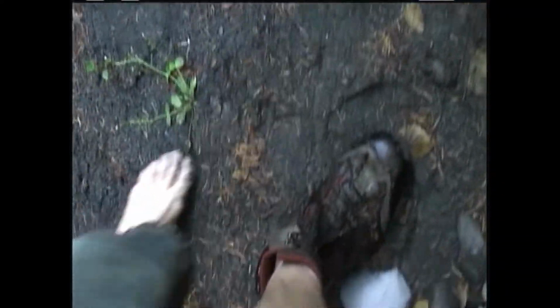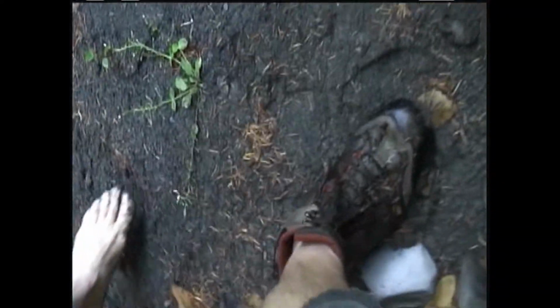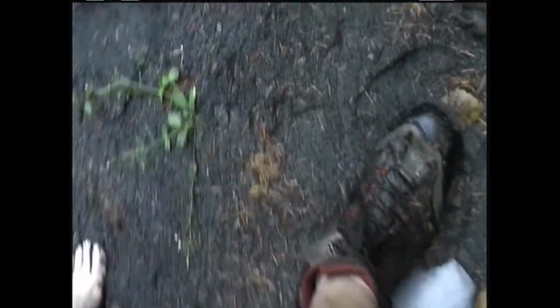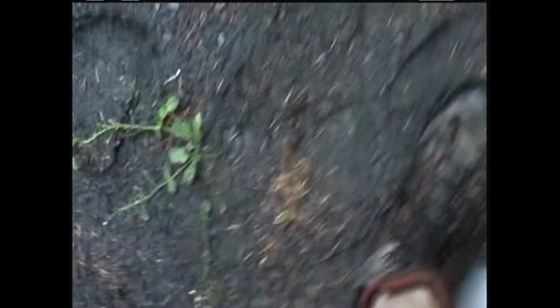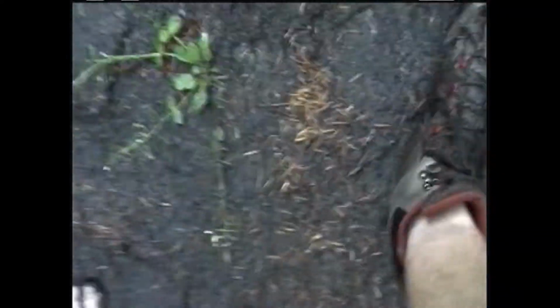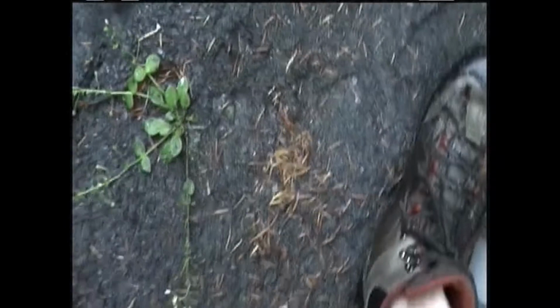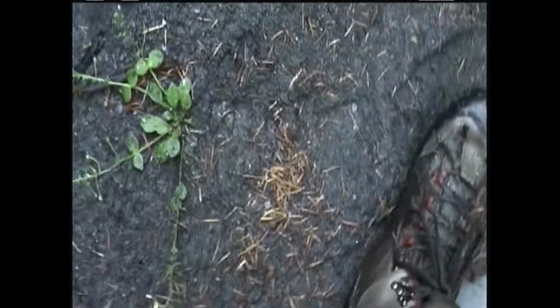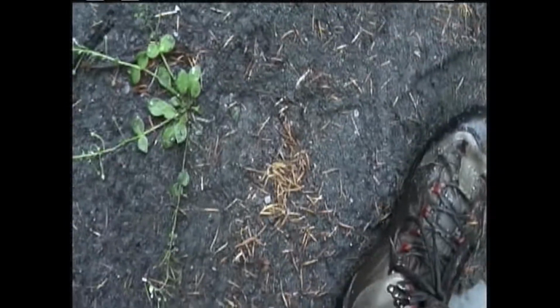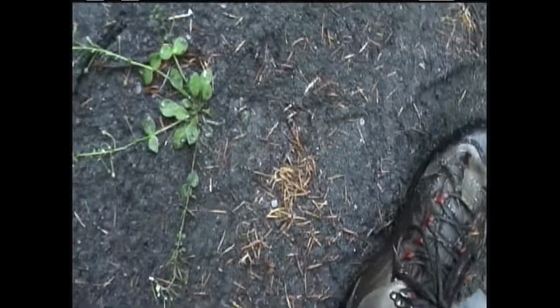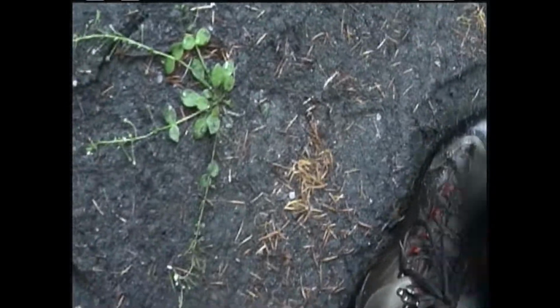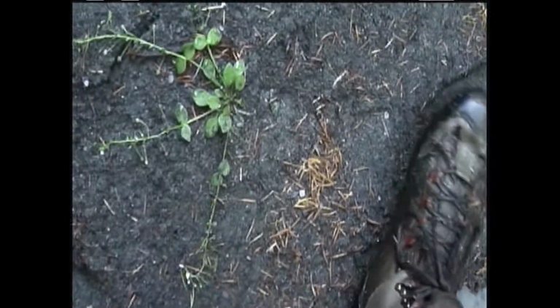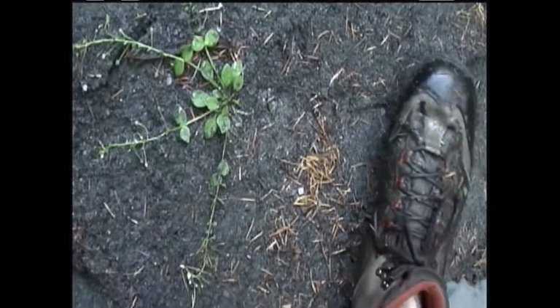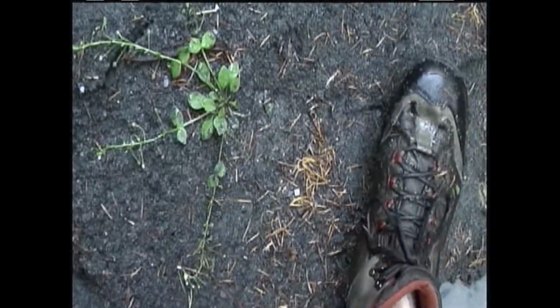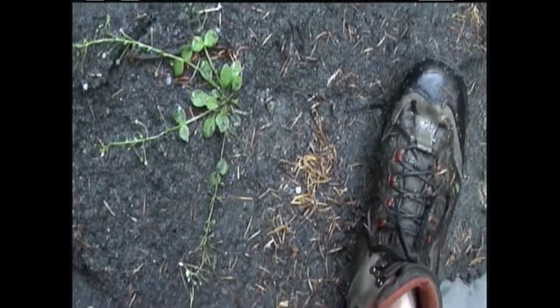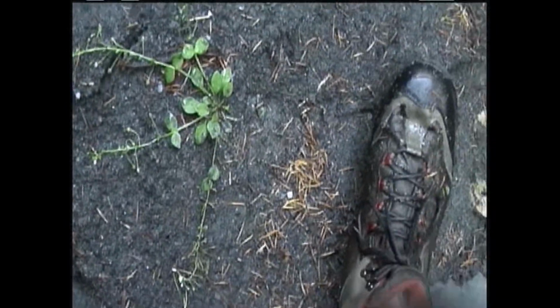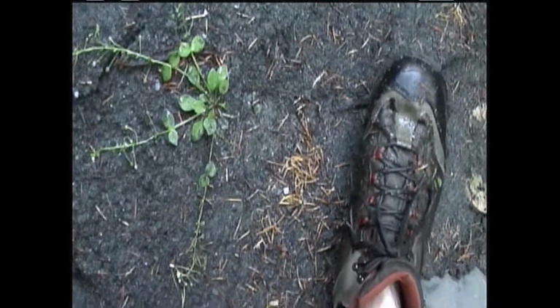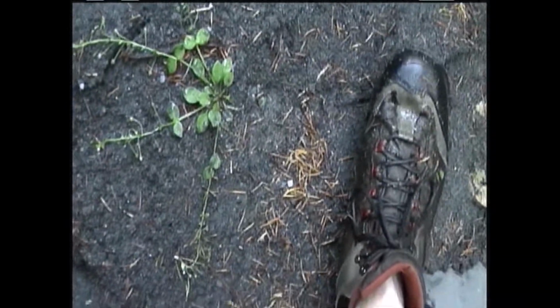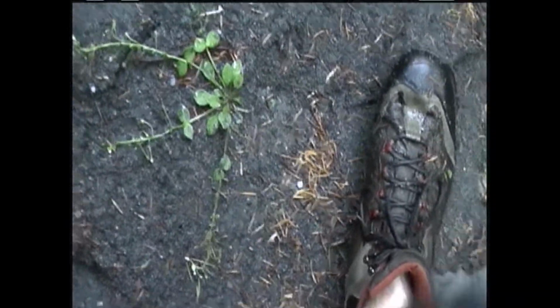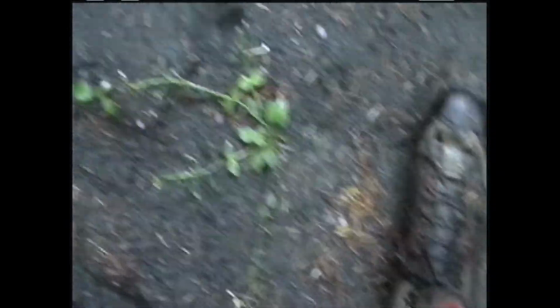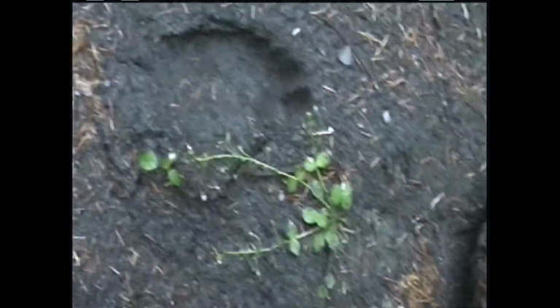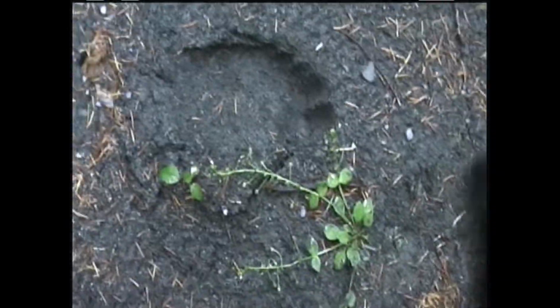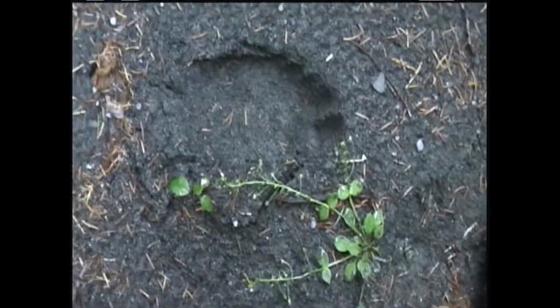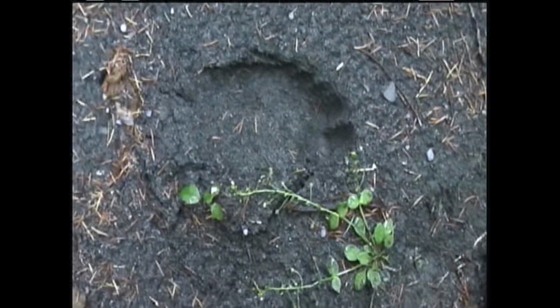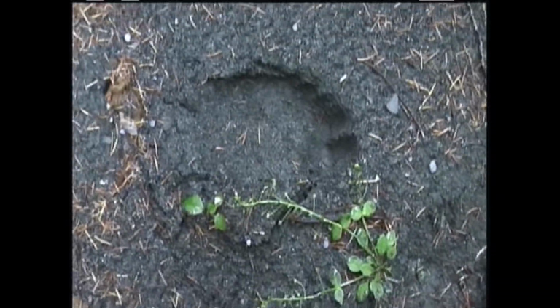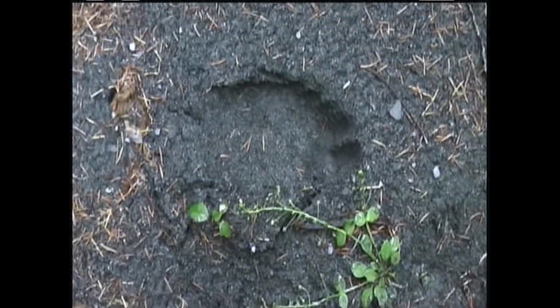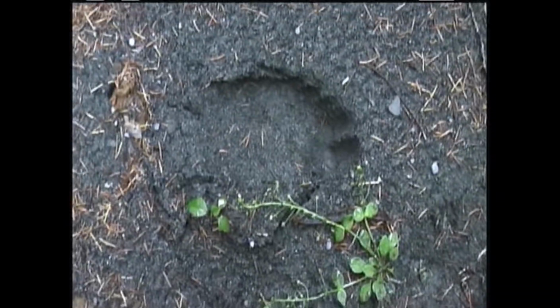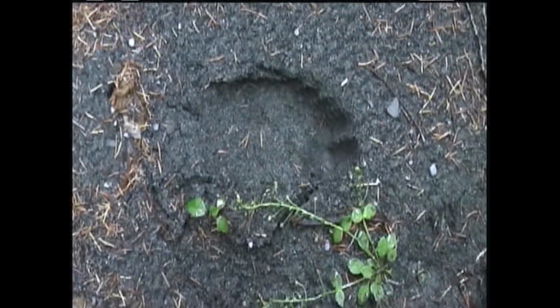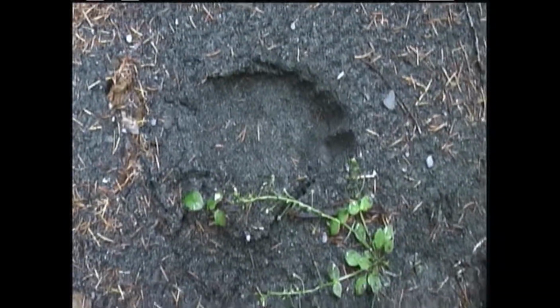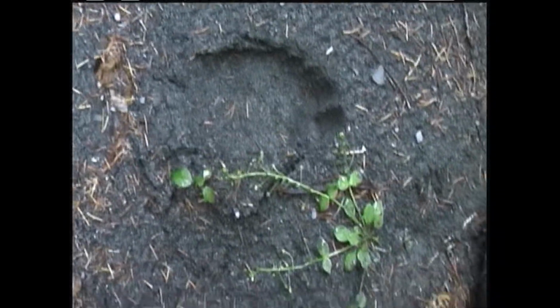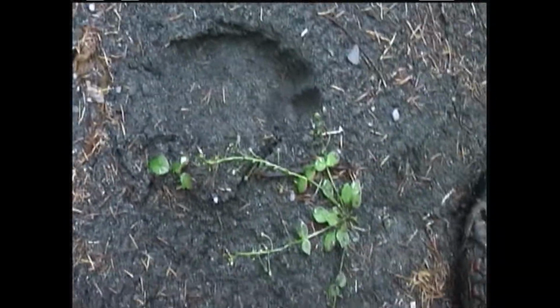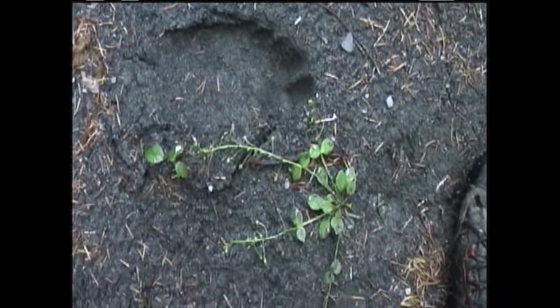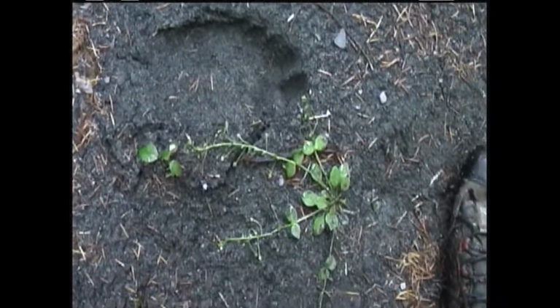See there — it completely covered the track, shifting back, and left only a half print.